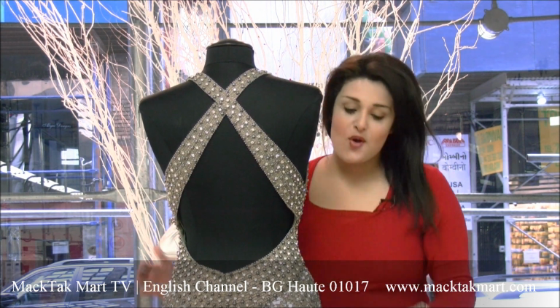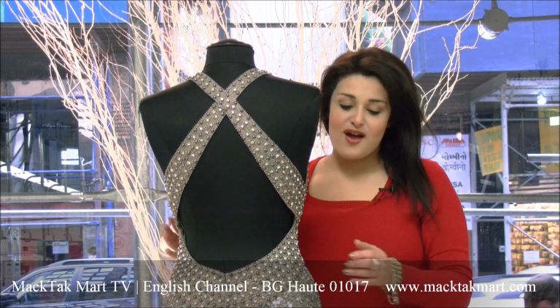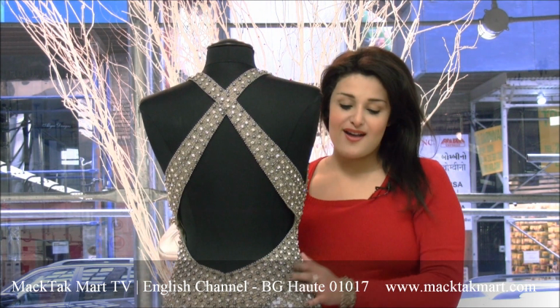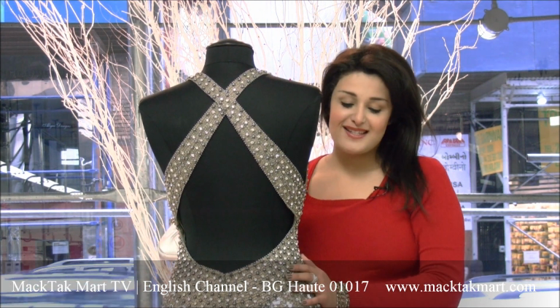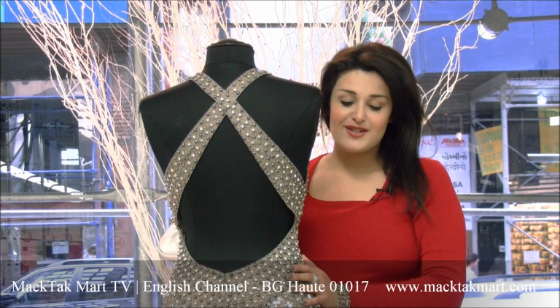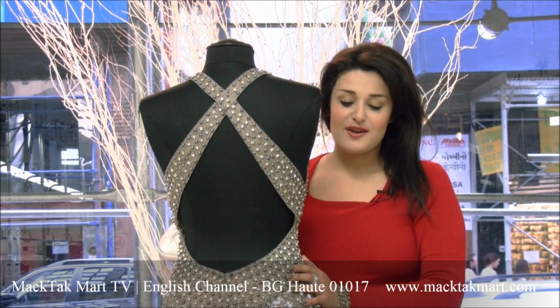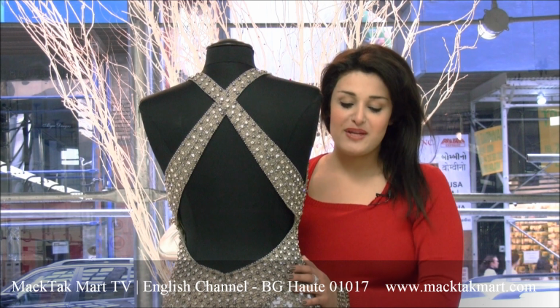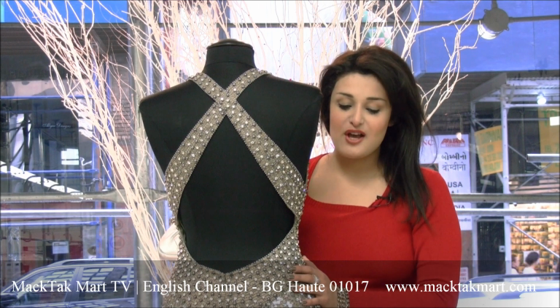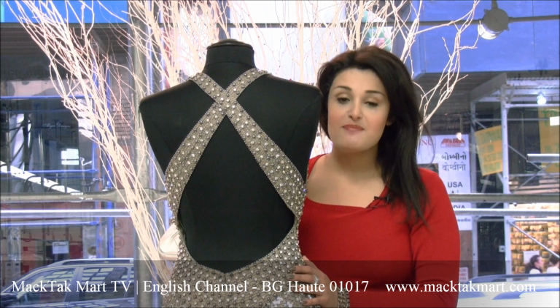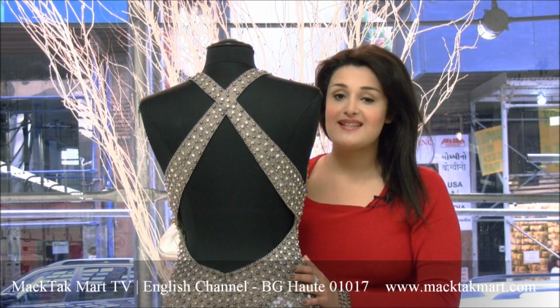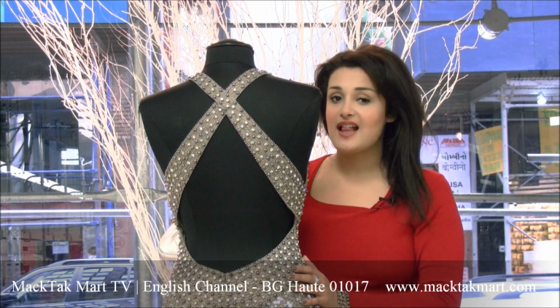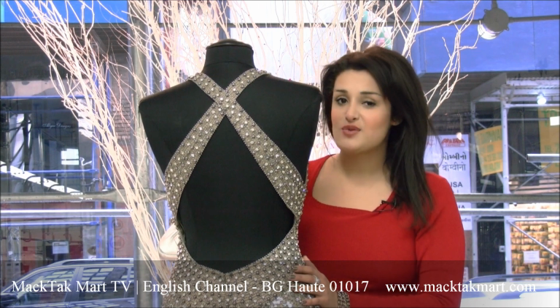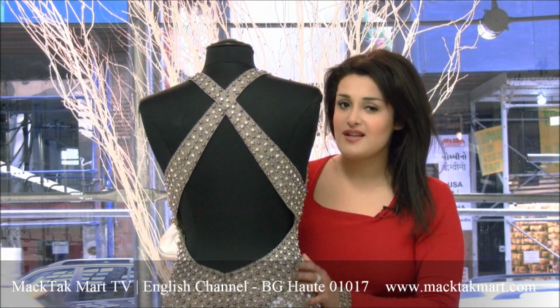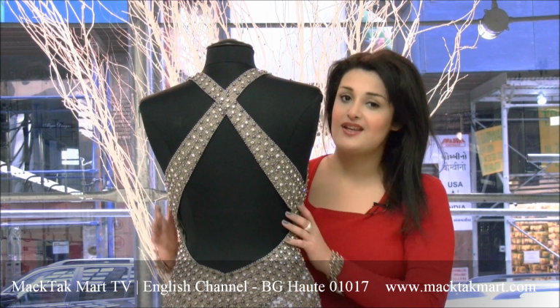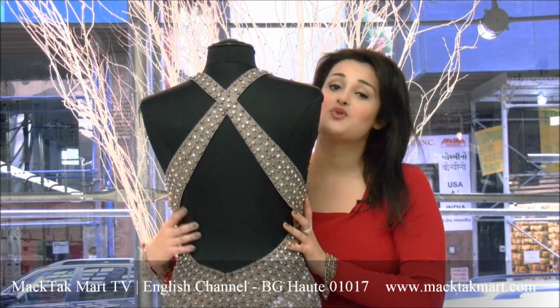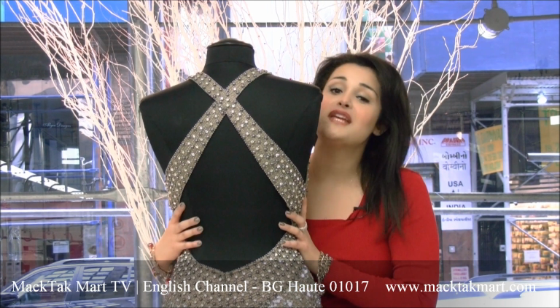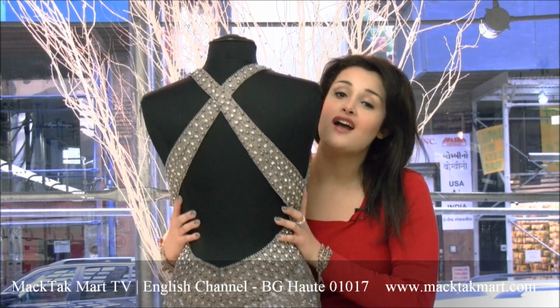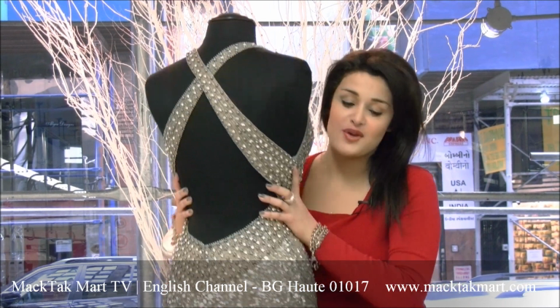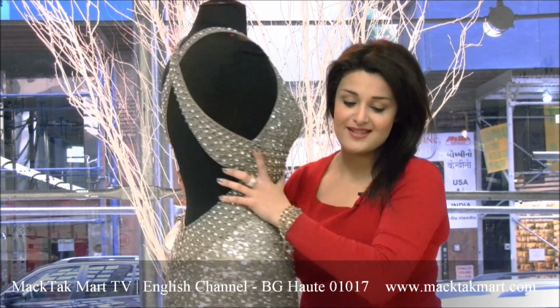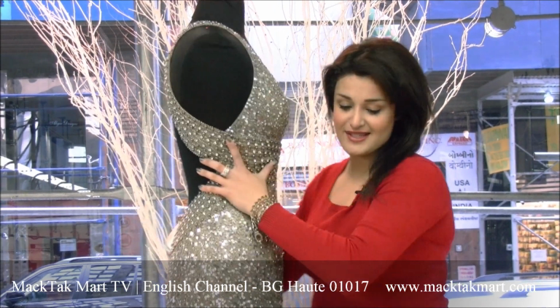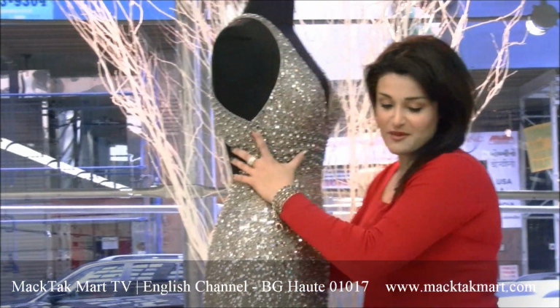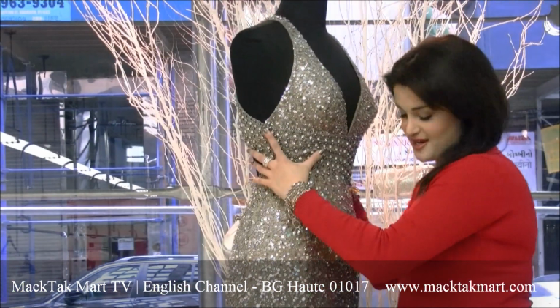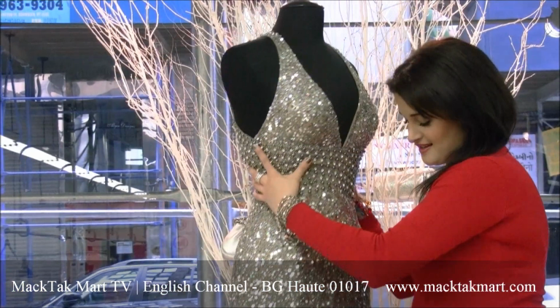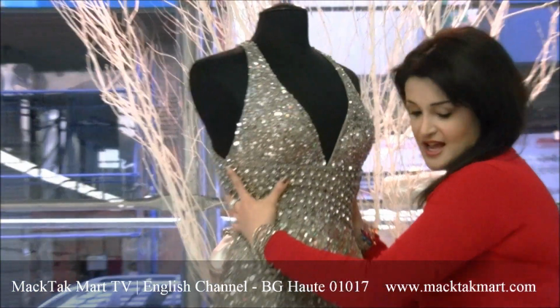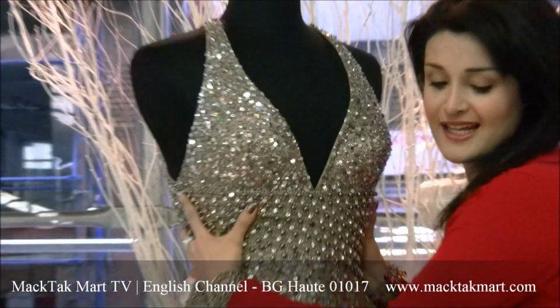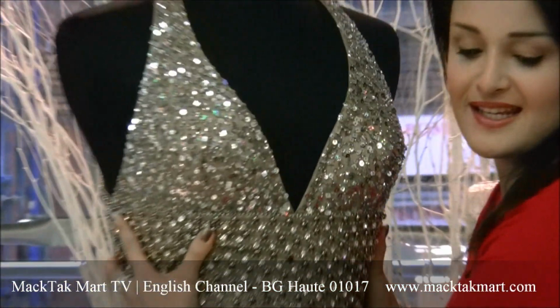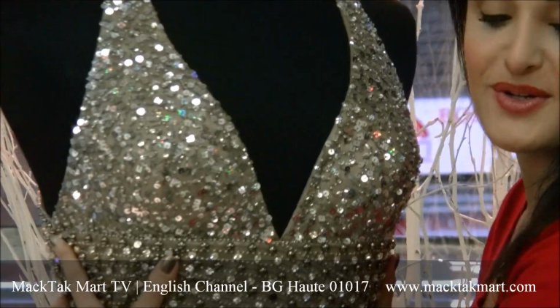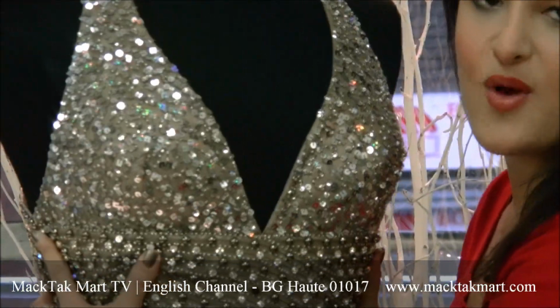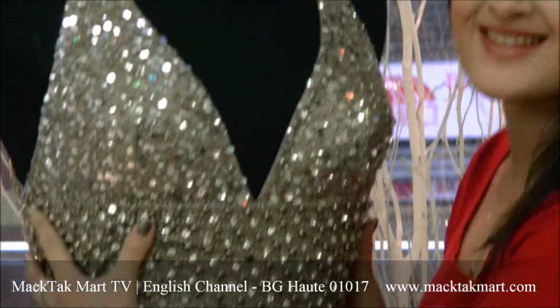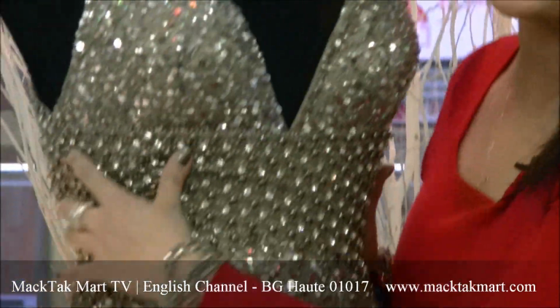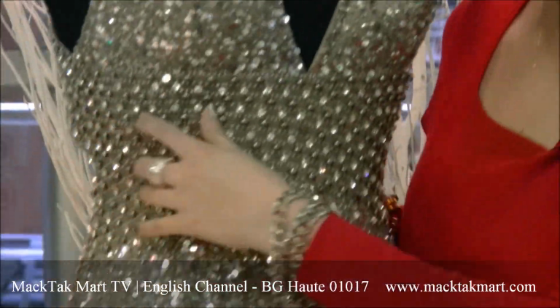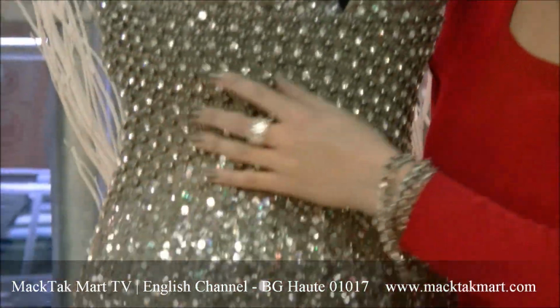So this is the BJ Hot by Scala dress — it's an extremely hot dress. The style number, again, is E01017.